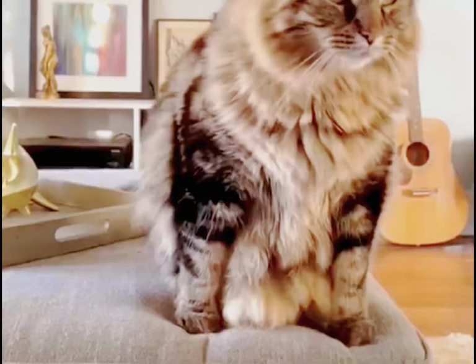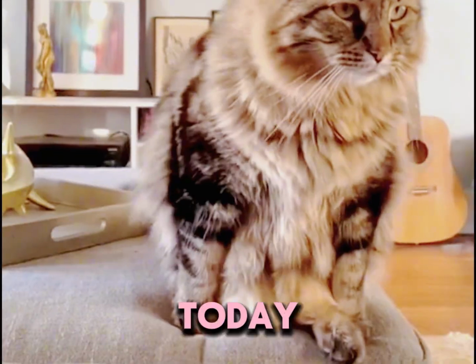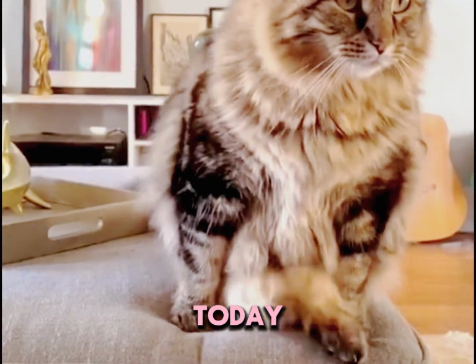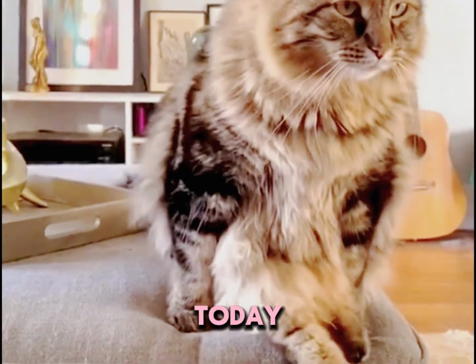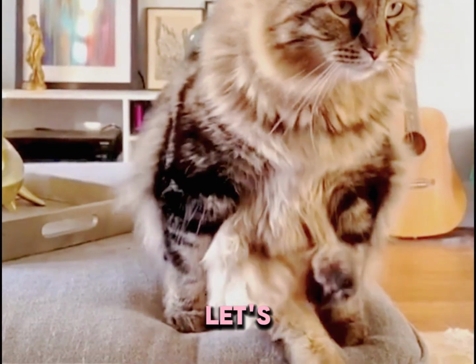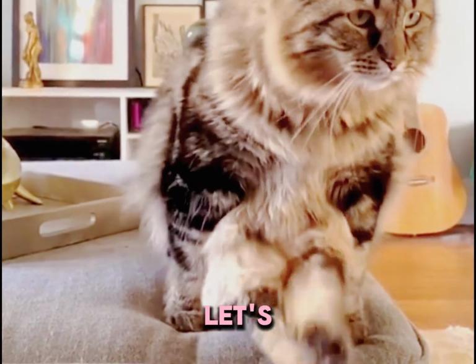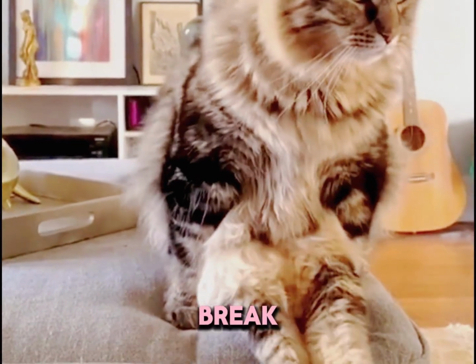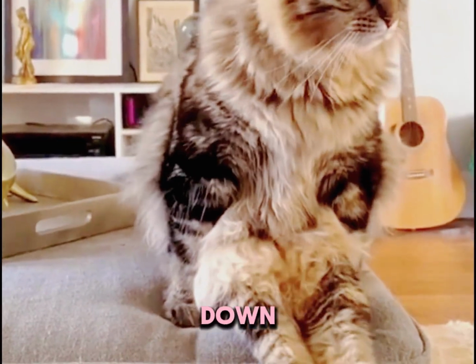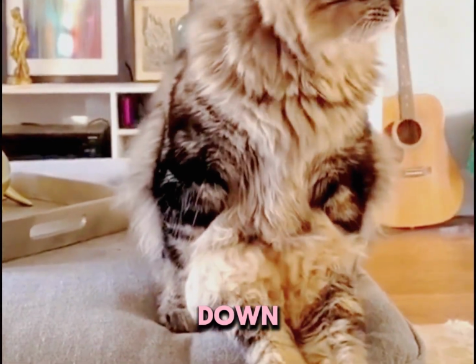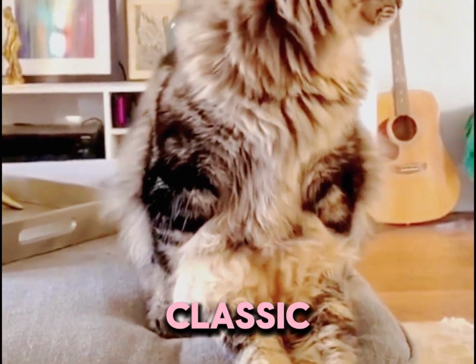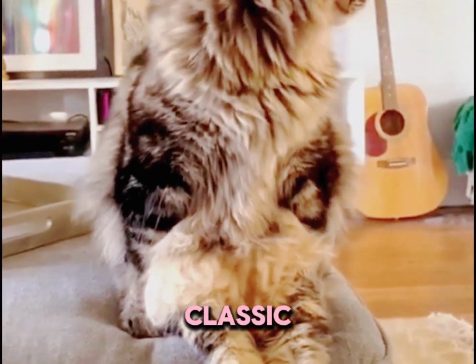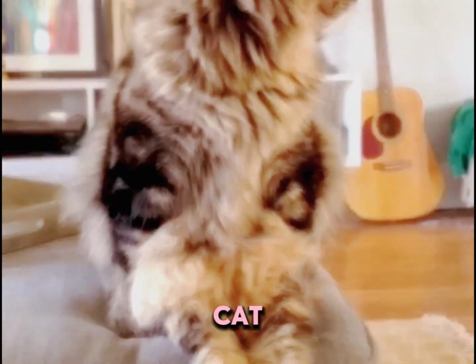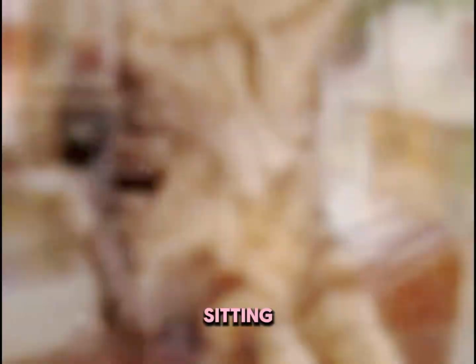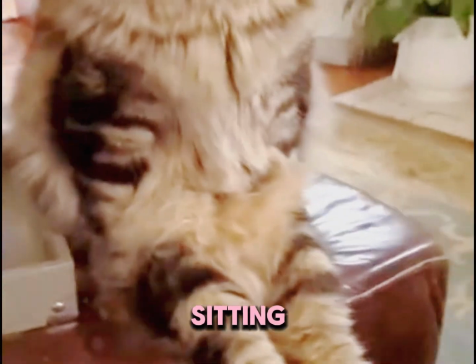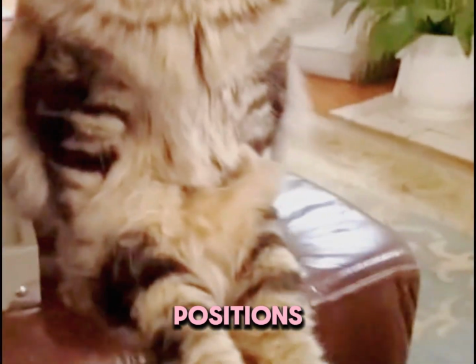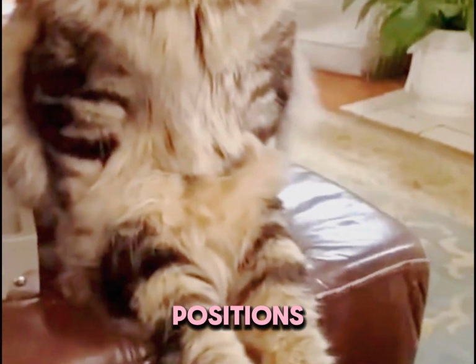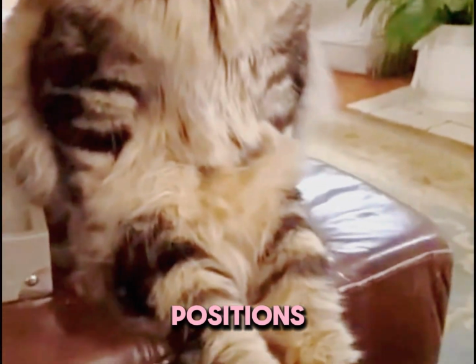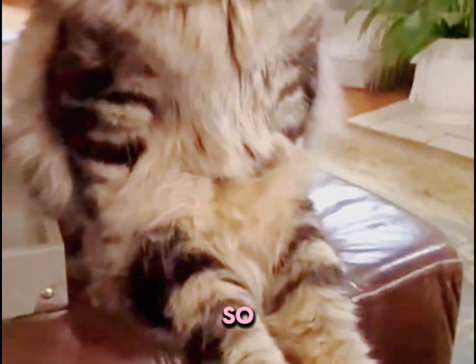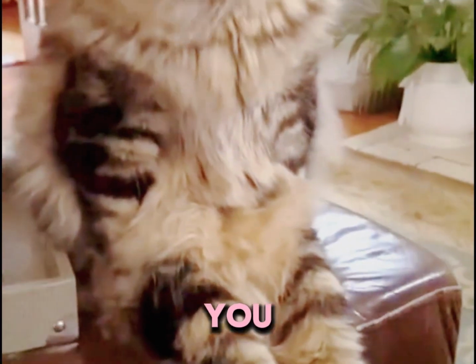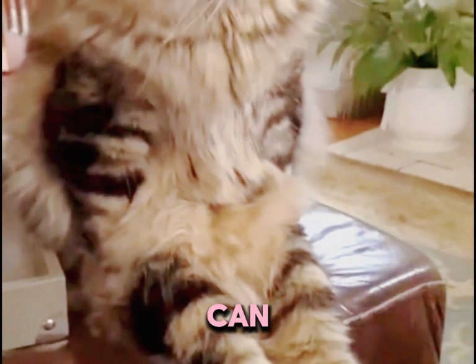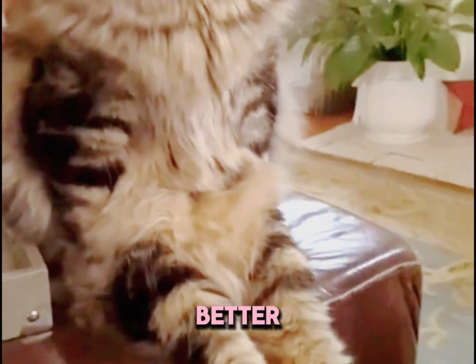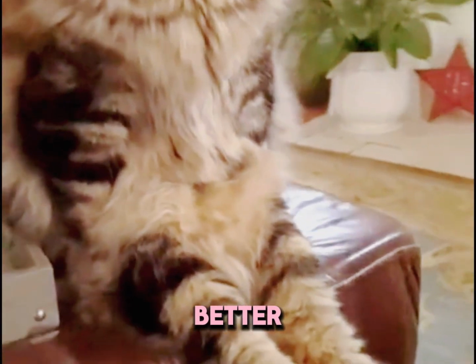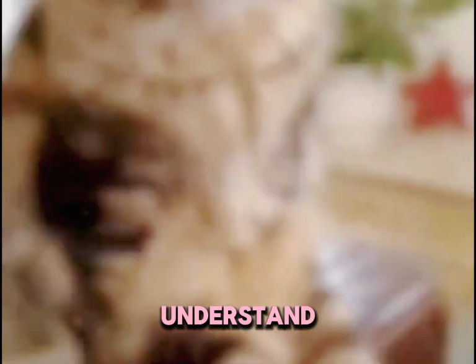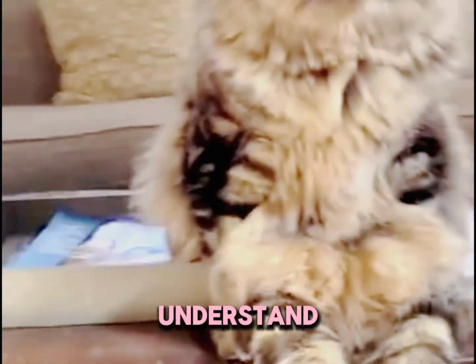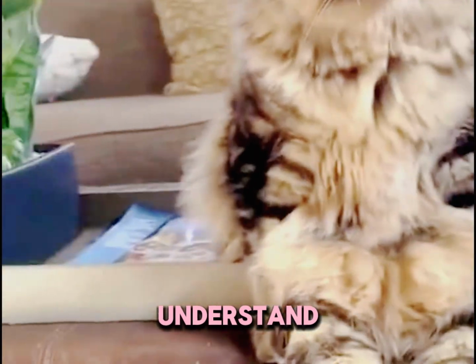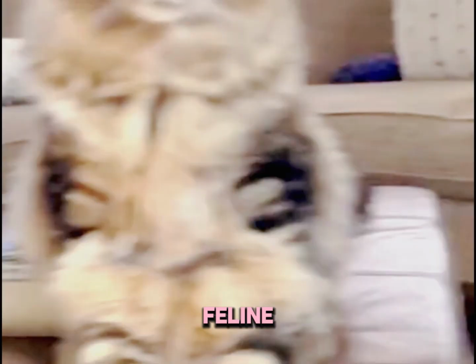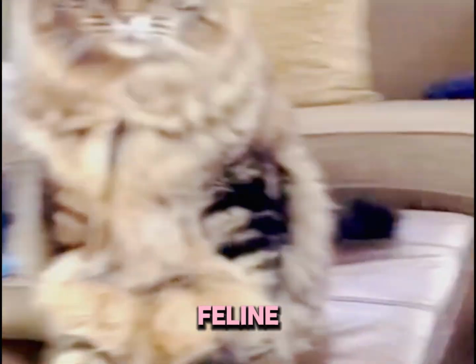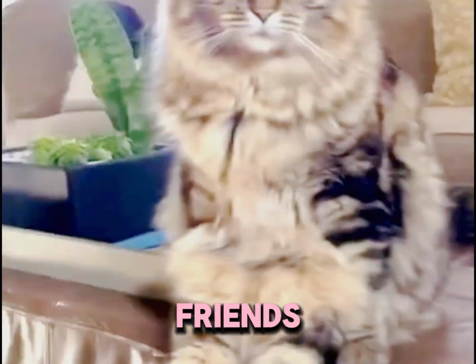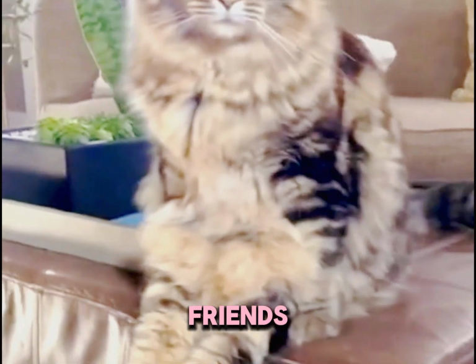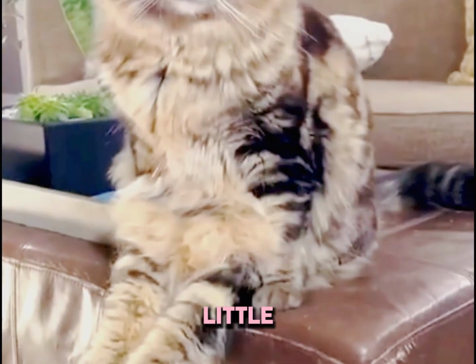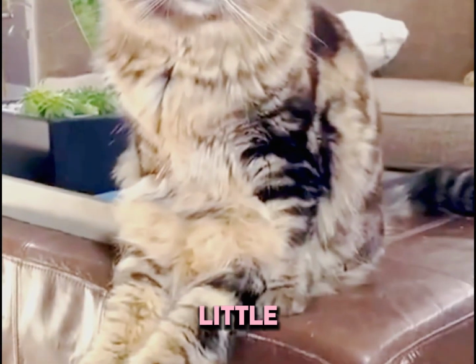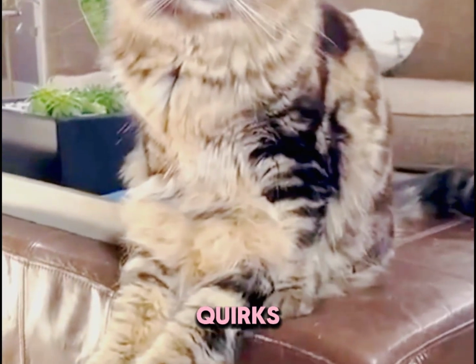Today, let's break down four classic cat sitting positions so you can better understand your feline friend's little quirks.